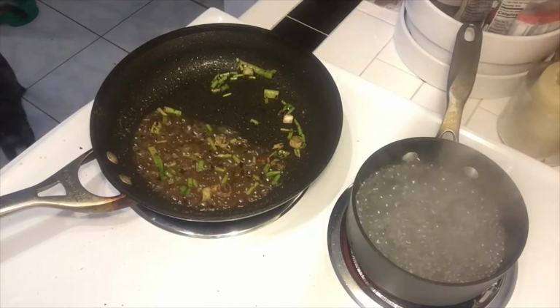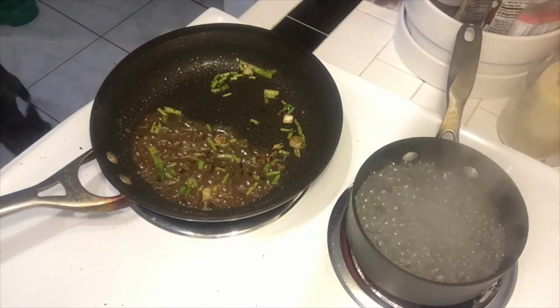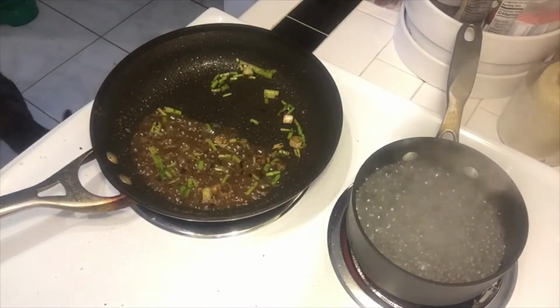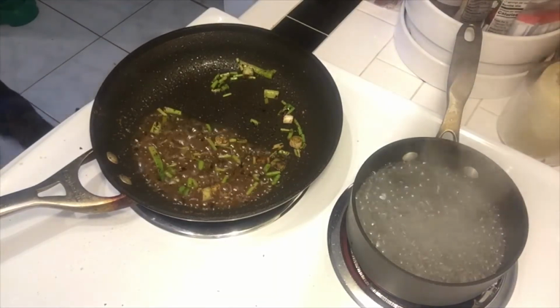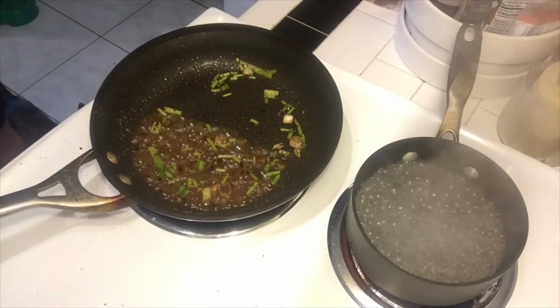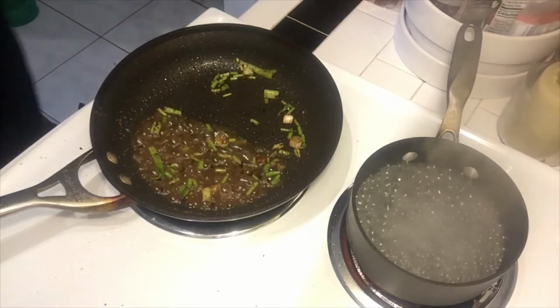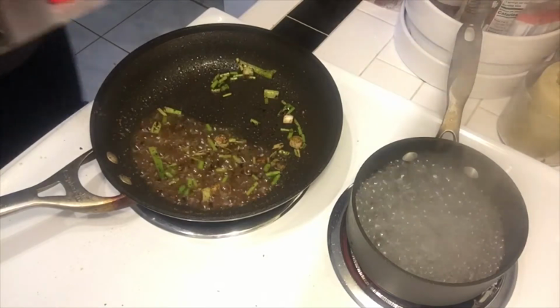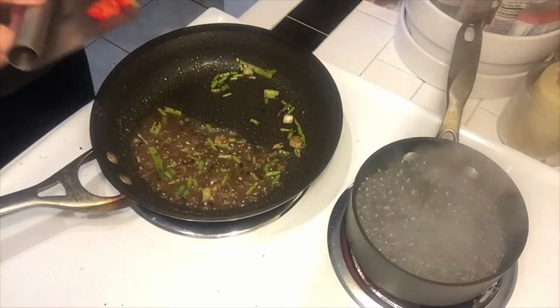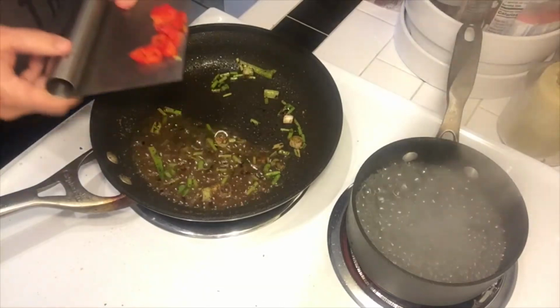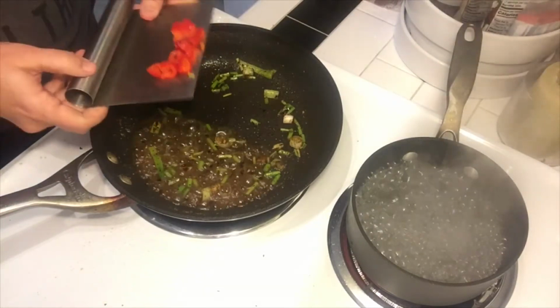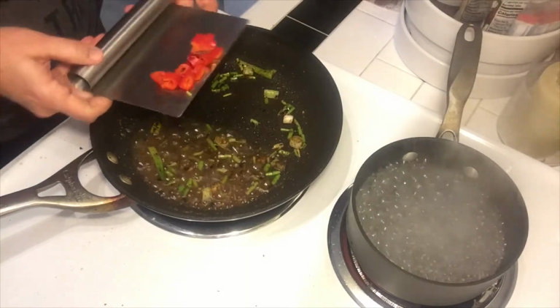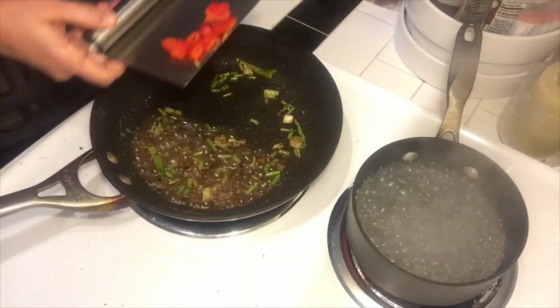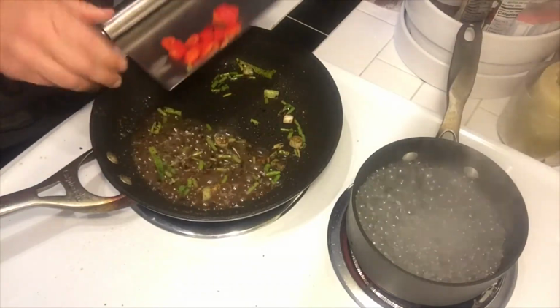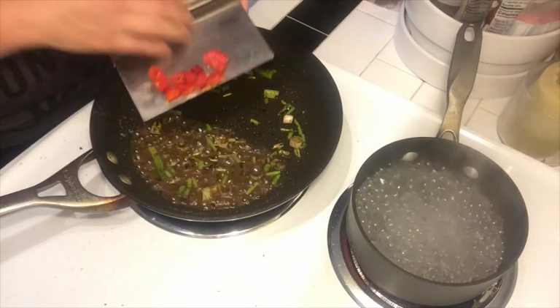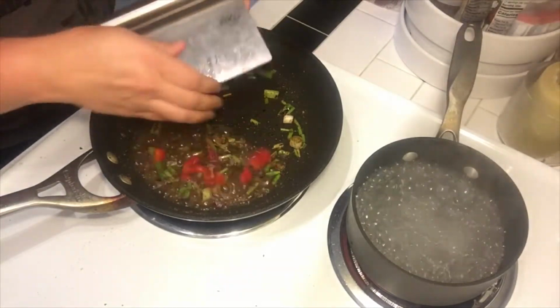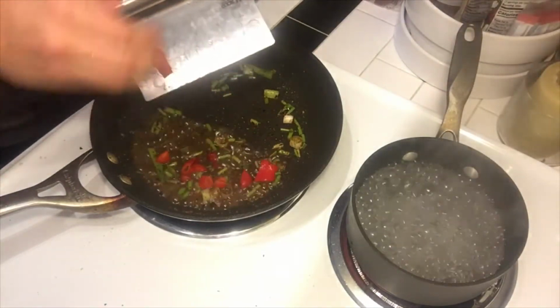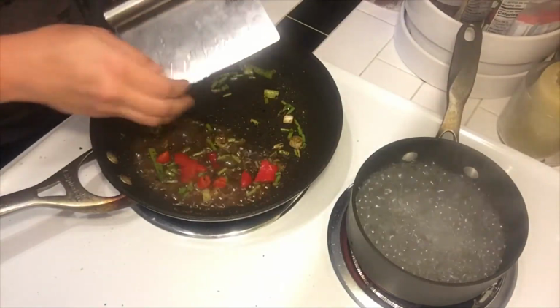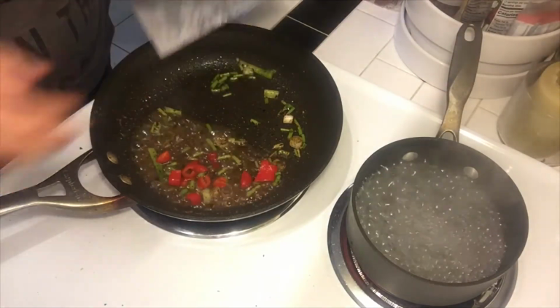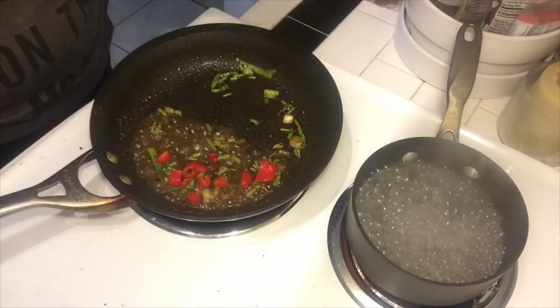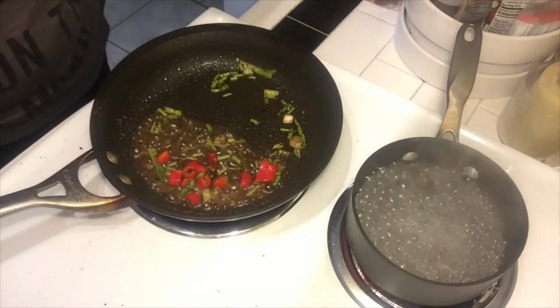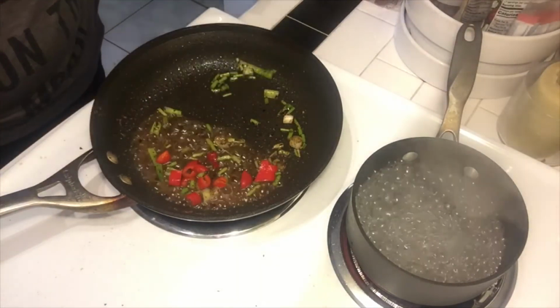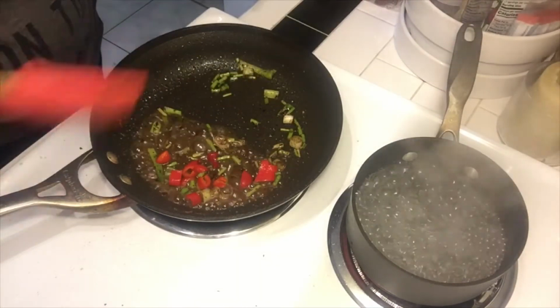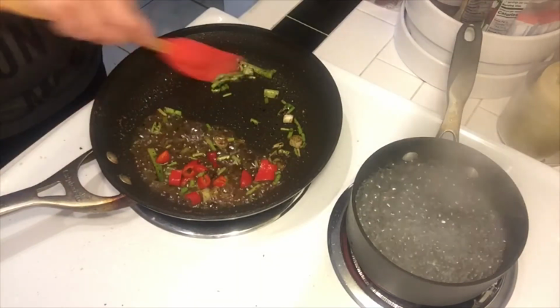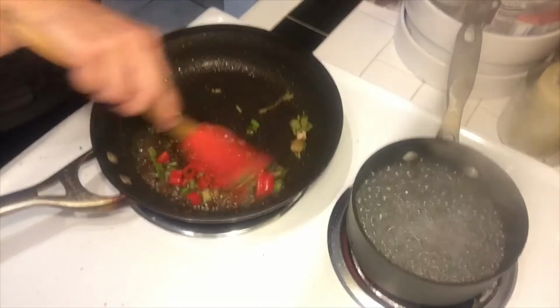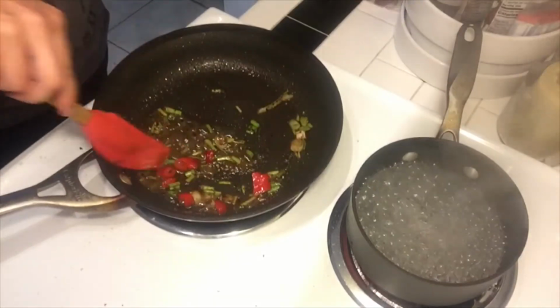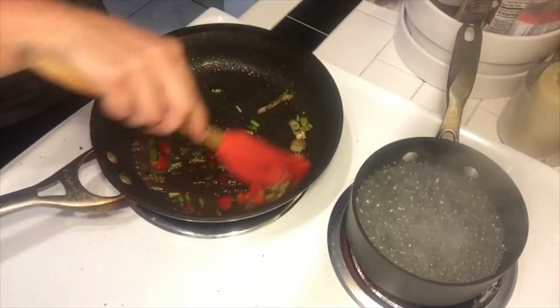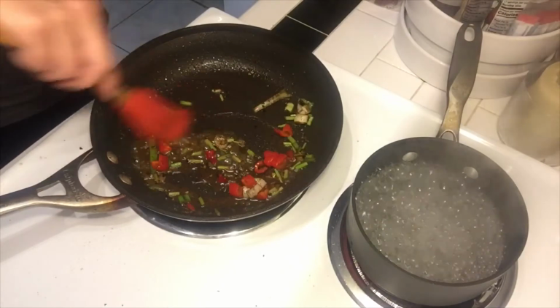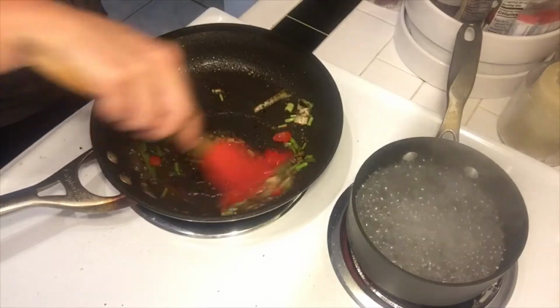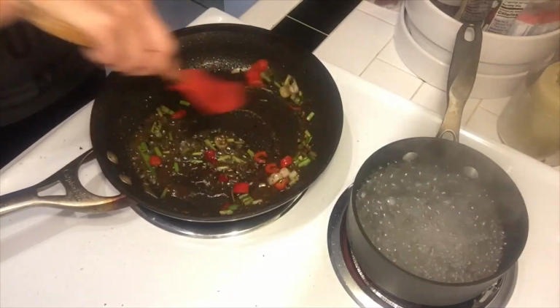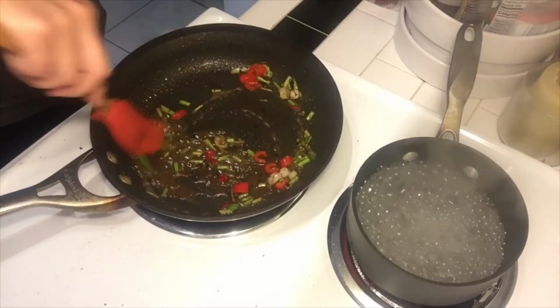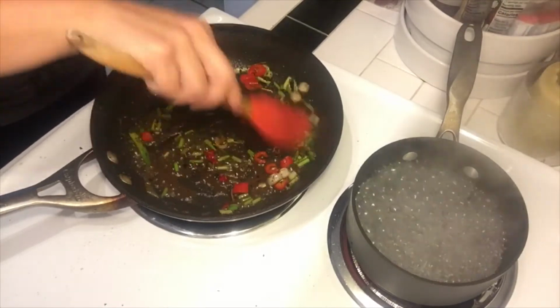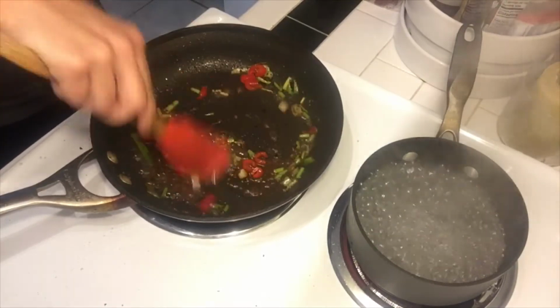So I've cut this up, I'm going to go ahead and add this to that mixture, and I'm going to let this go.